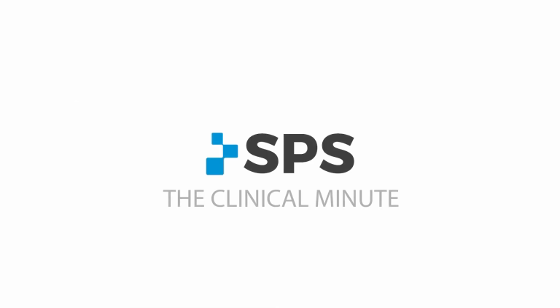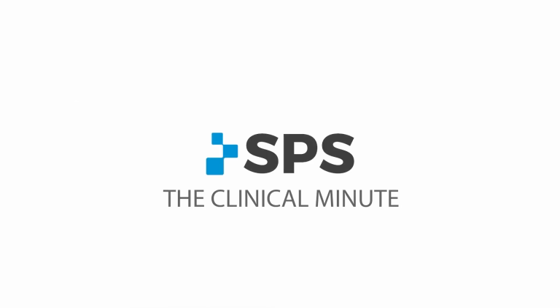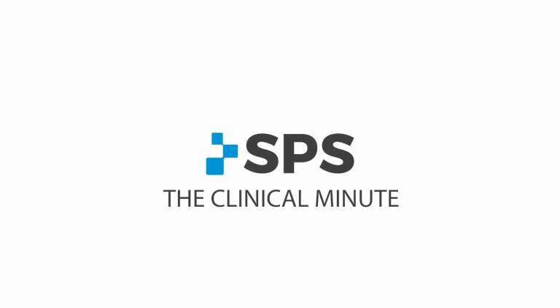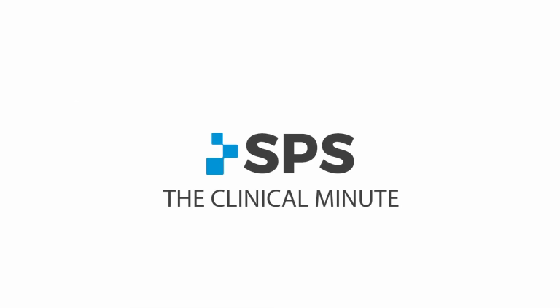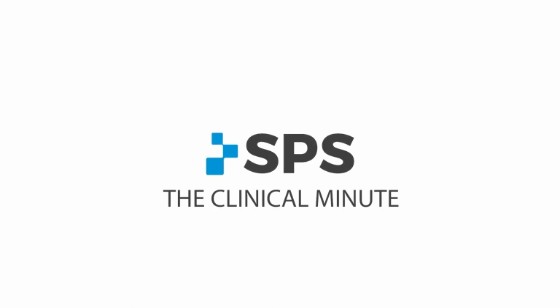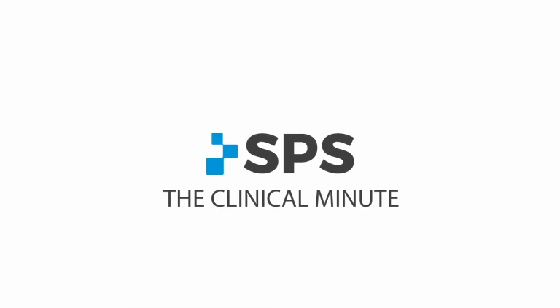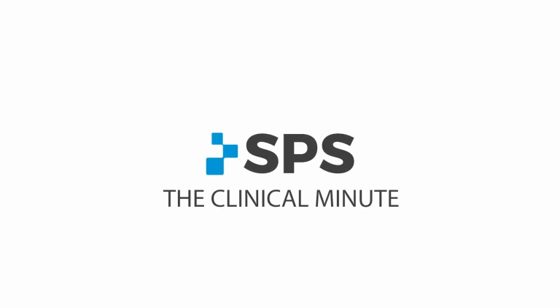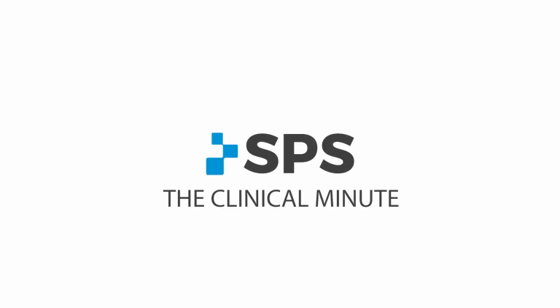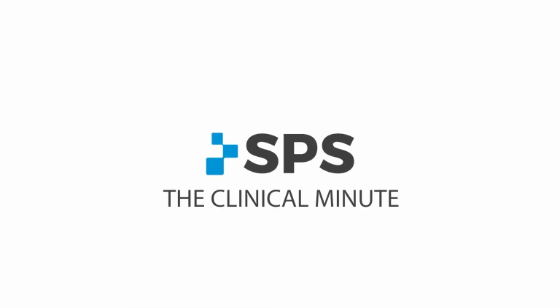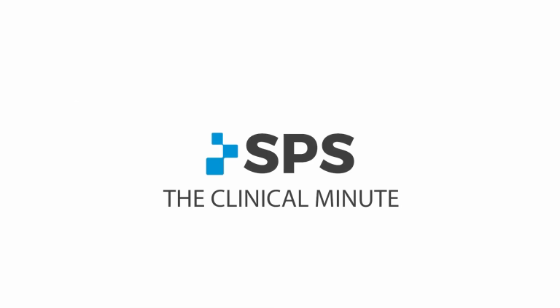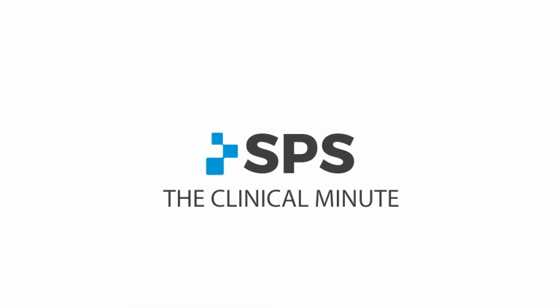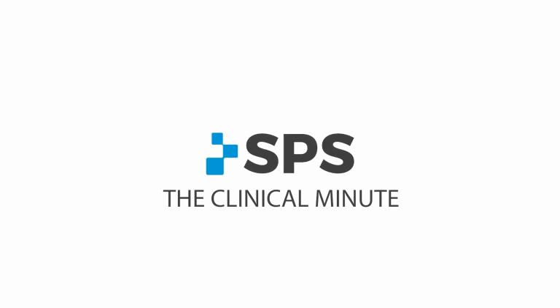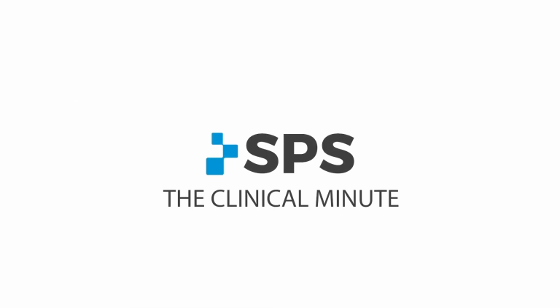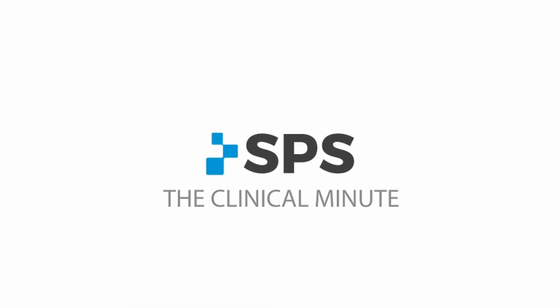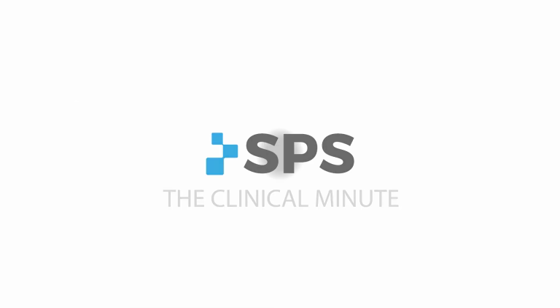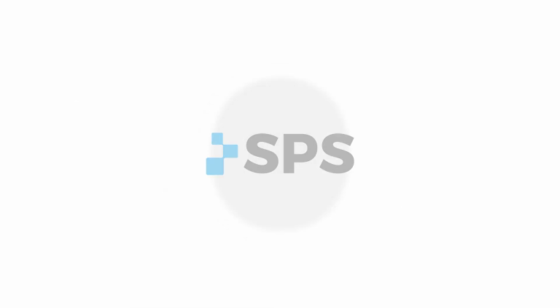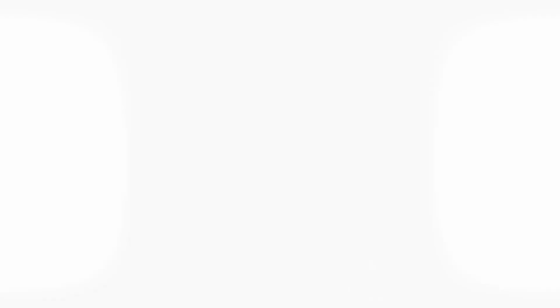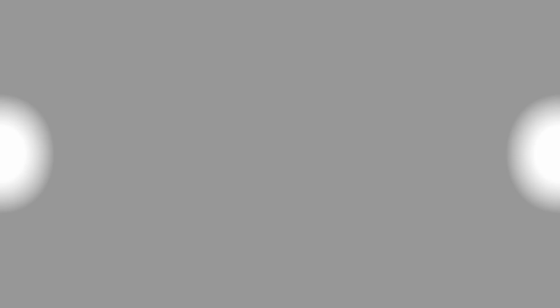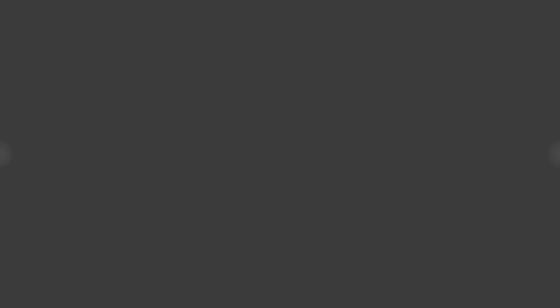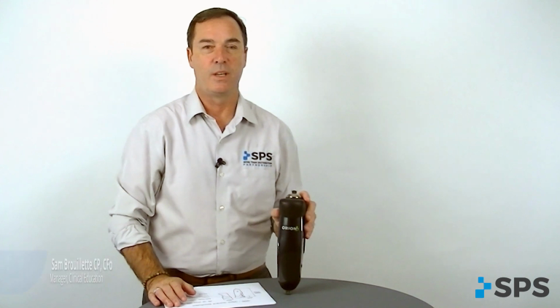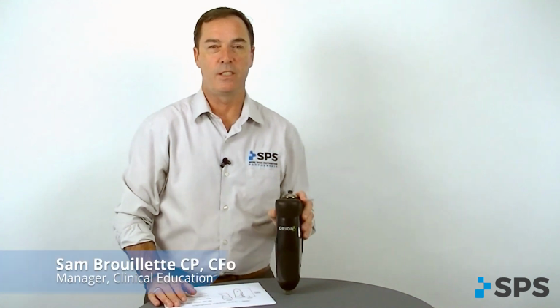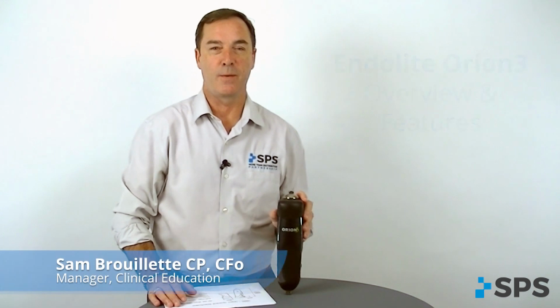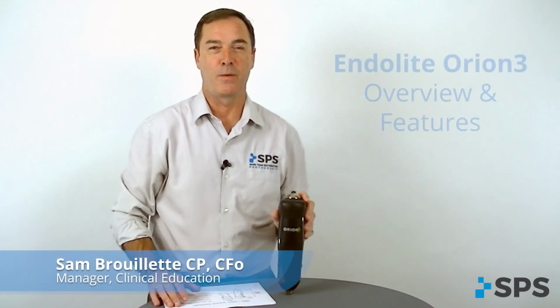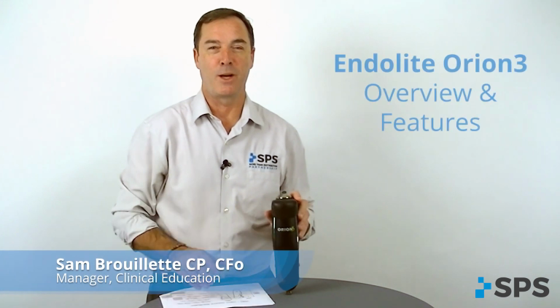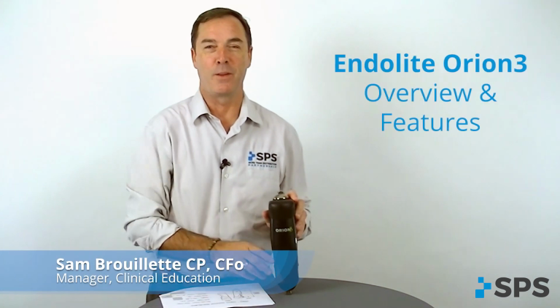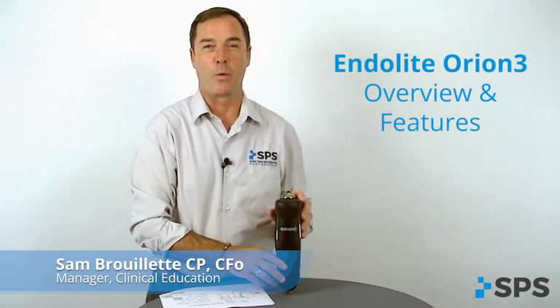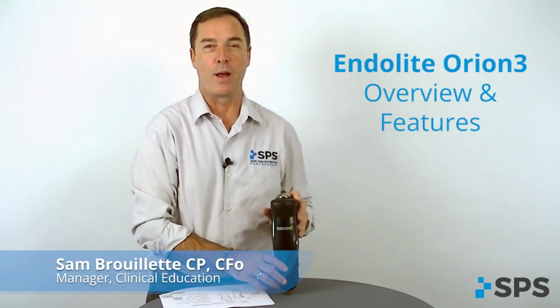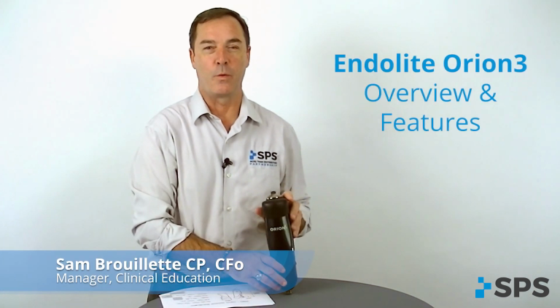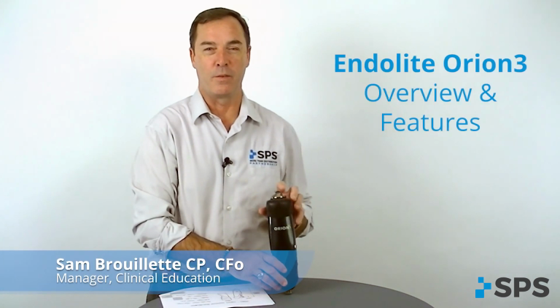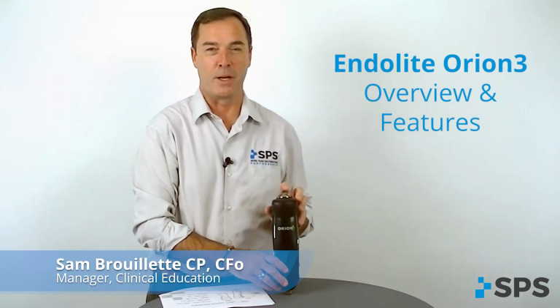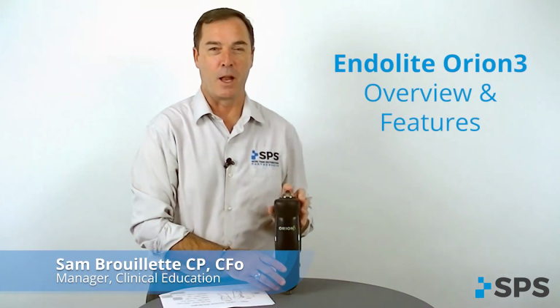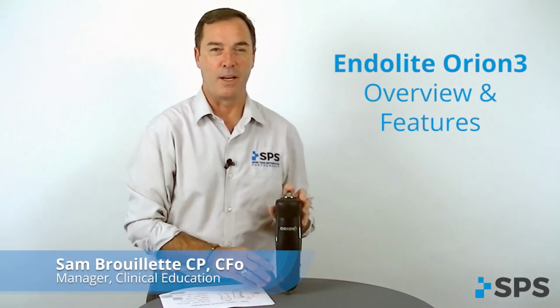Hi, I'm Sam with SPS. Welcome to the Clinical Minute. In this segment, we're going to talk about the Orion III from Indolite.